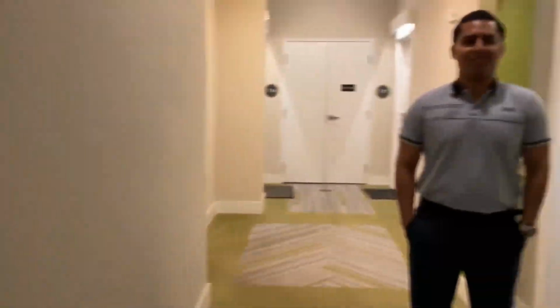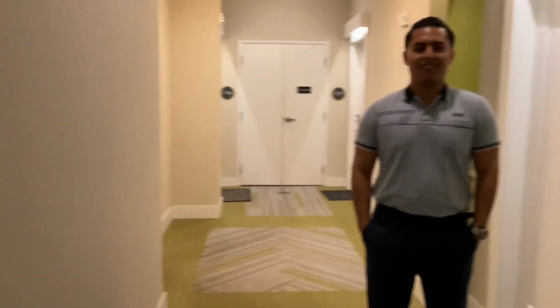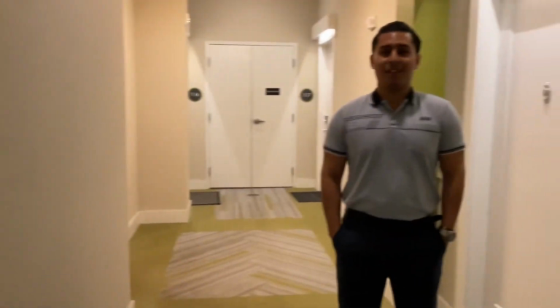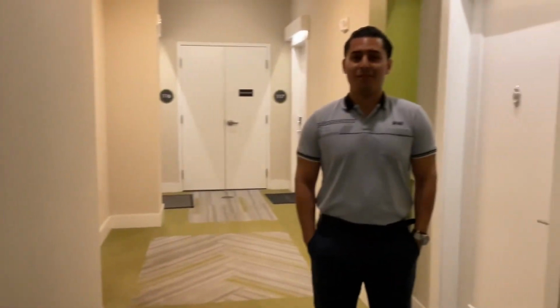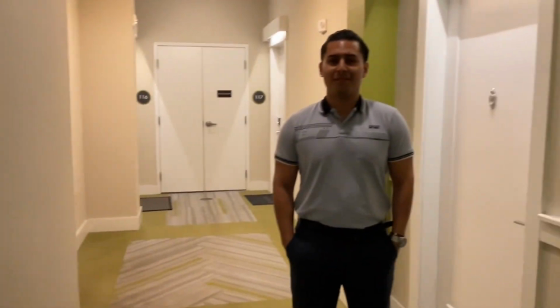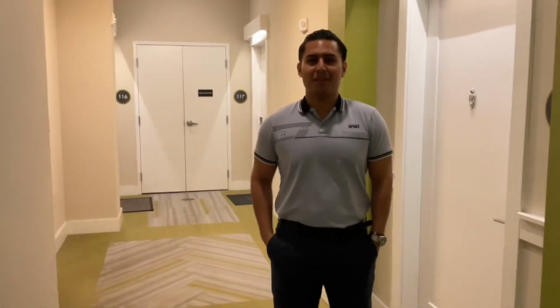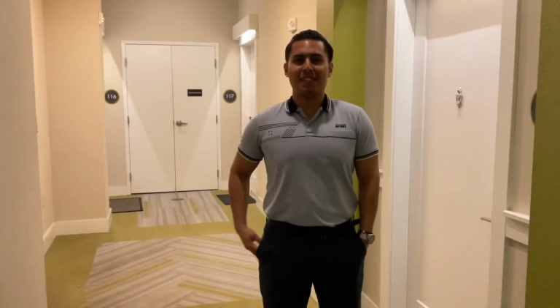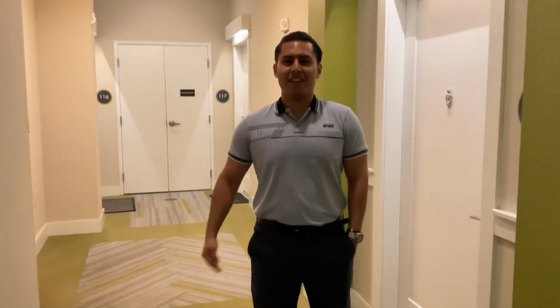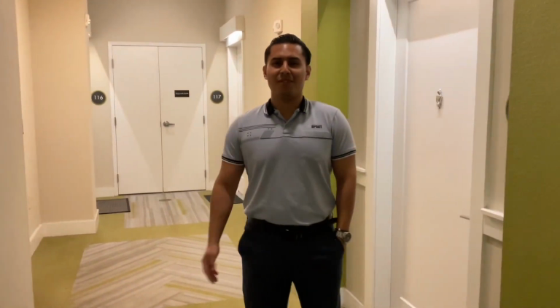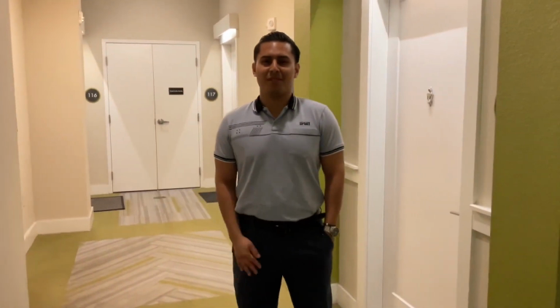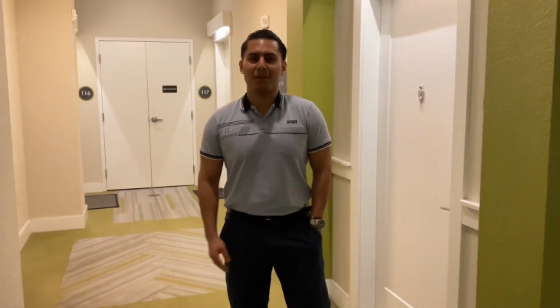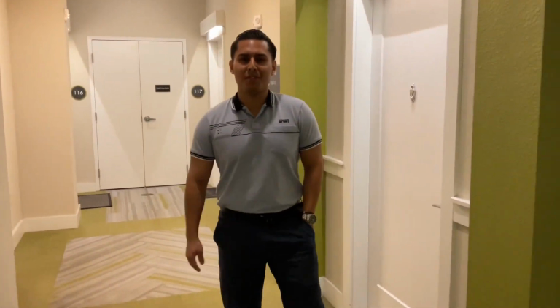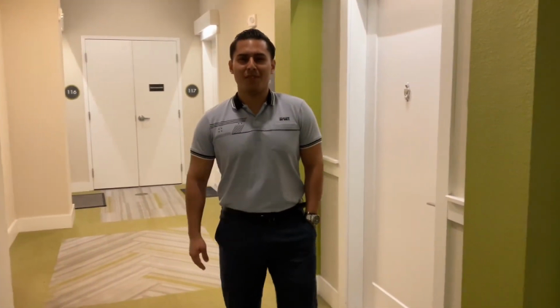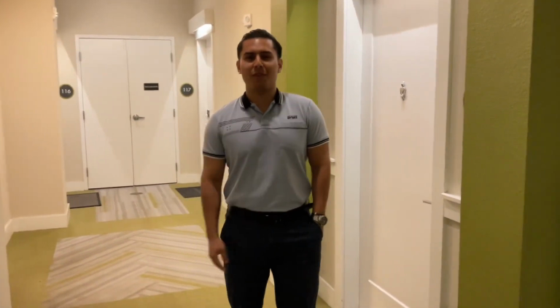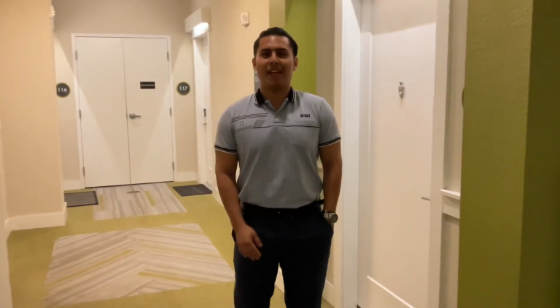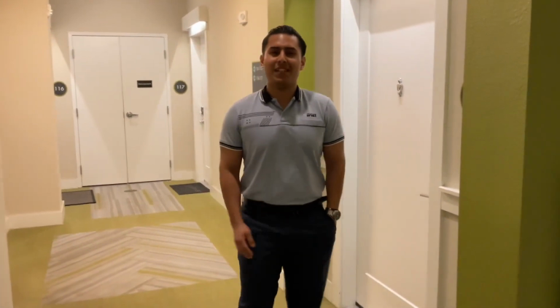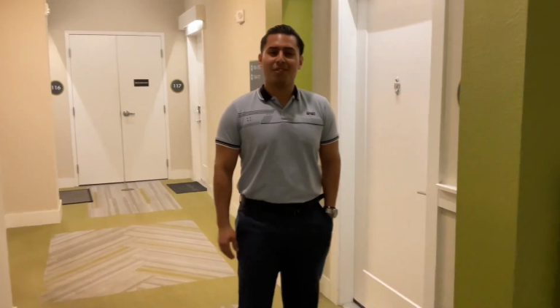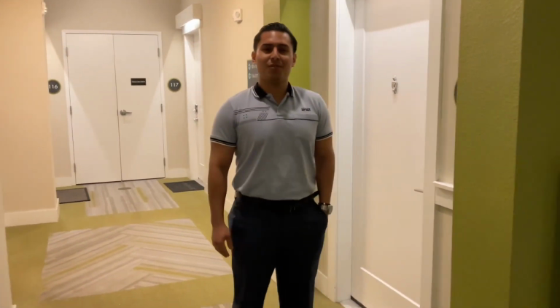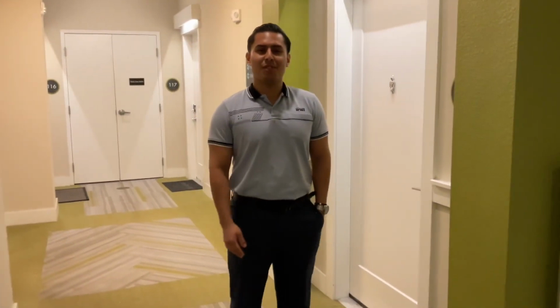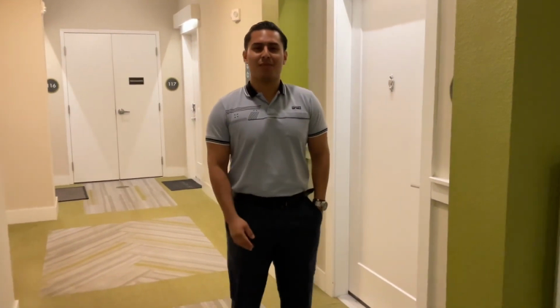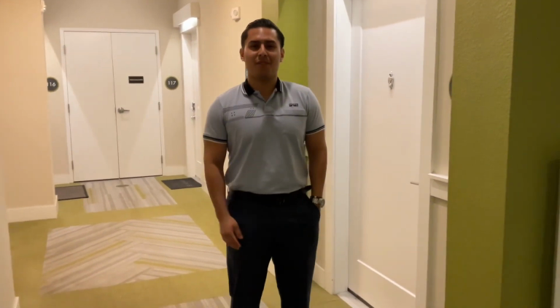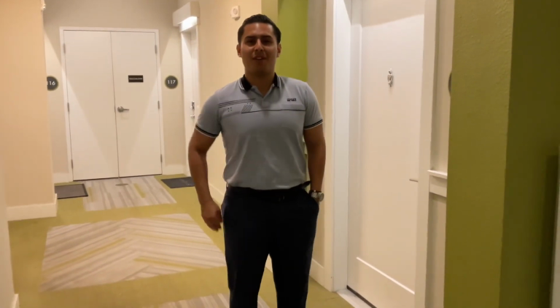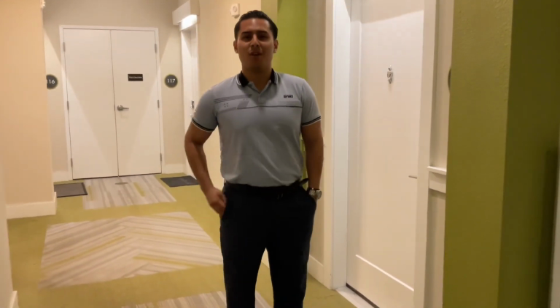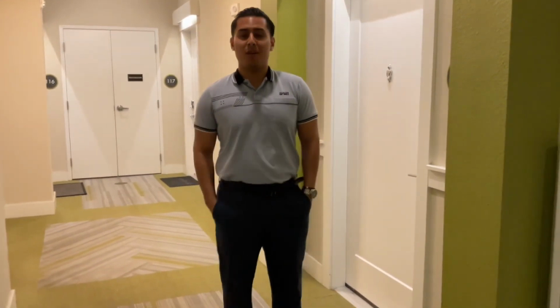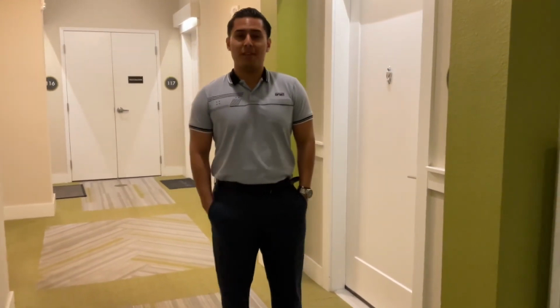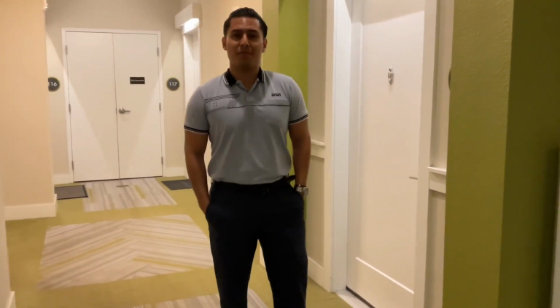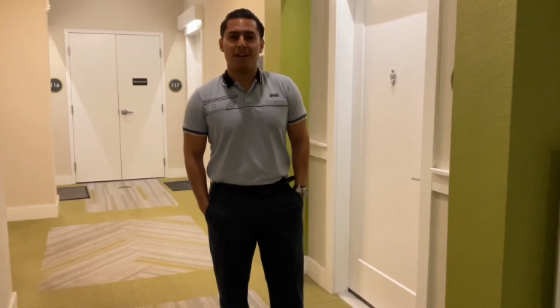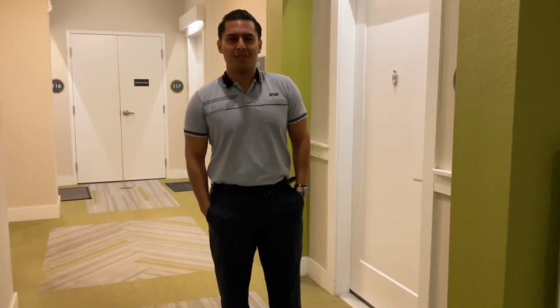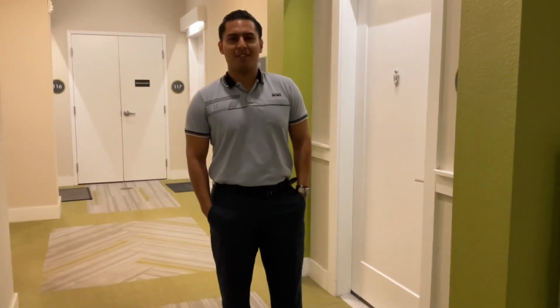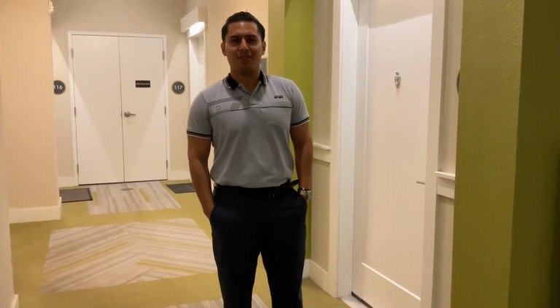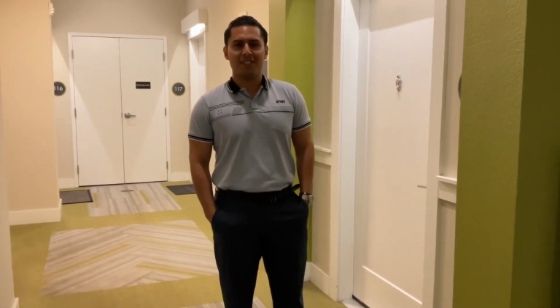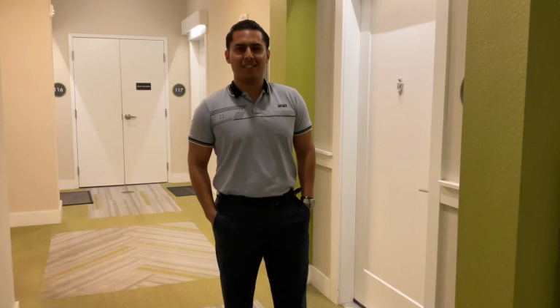Hello, my name is Daniel. I'm going to be showing you an A2, which is one of our one-bedroom models here at Solstice.